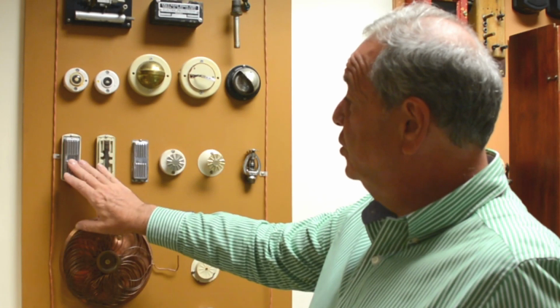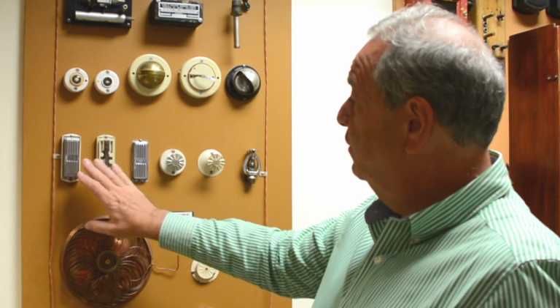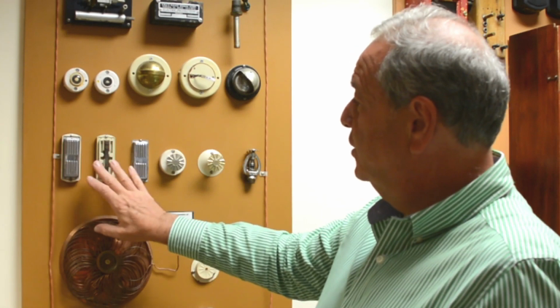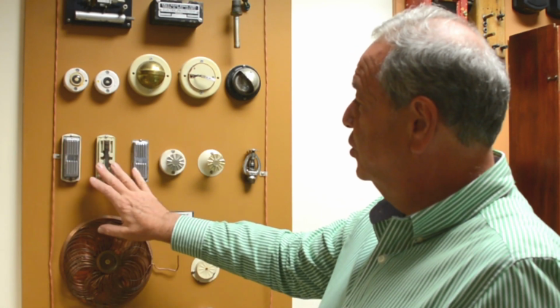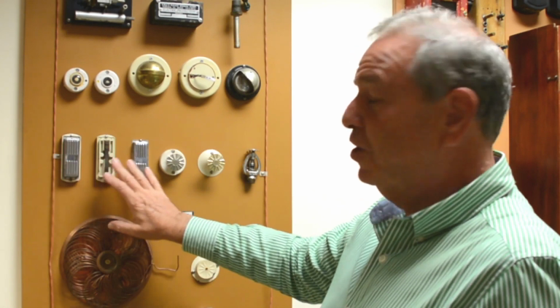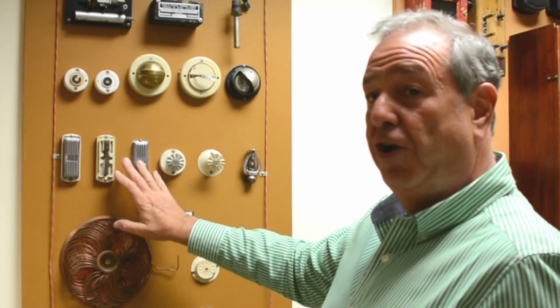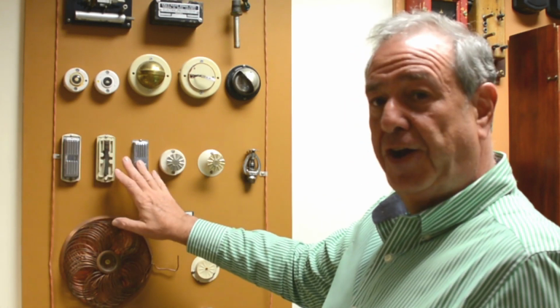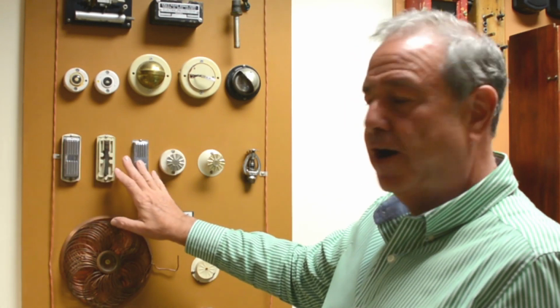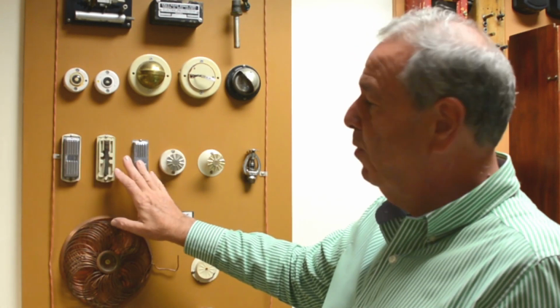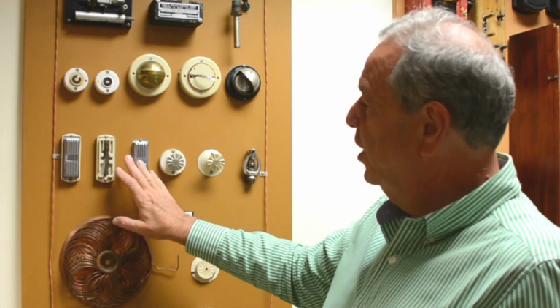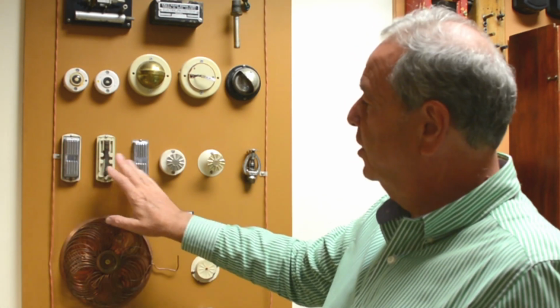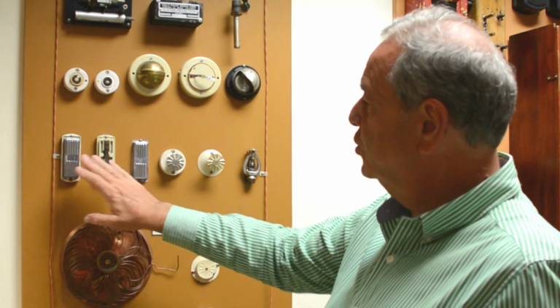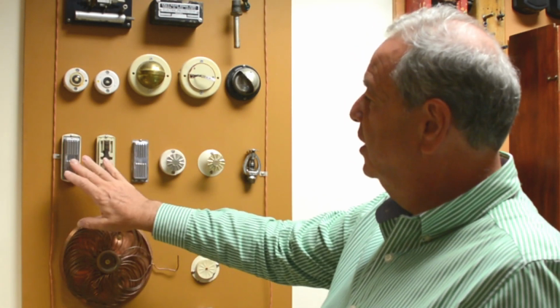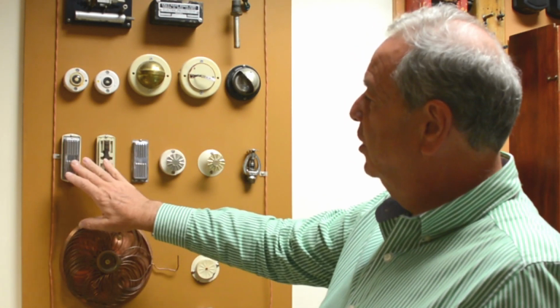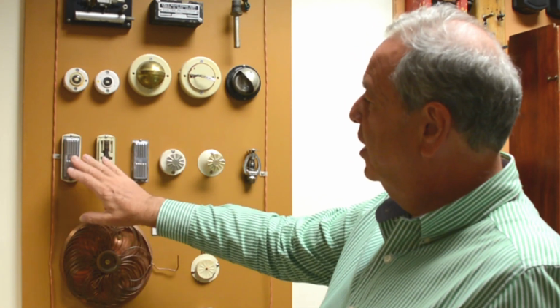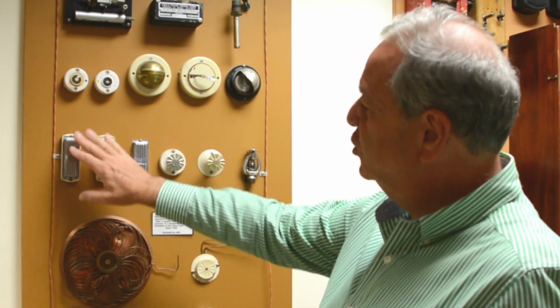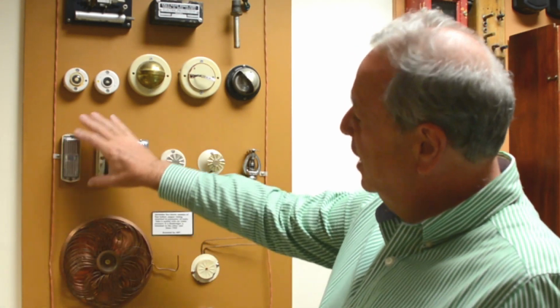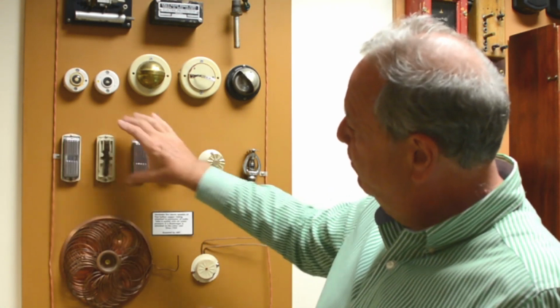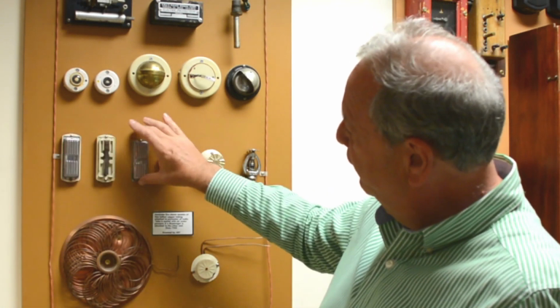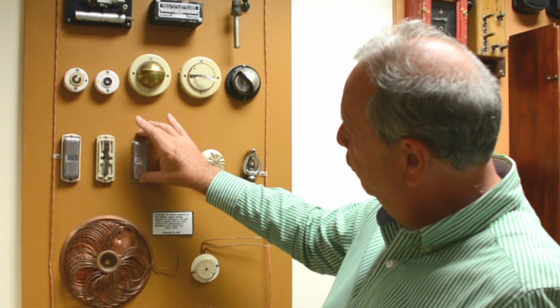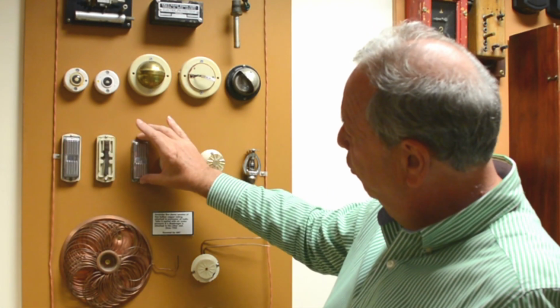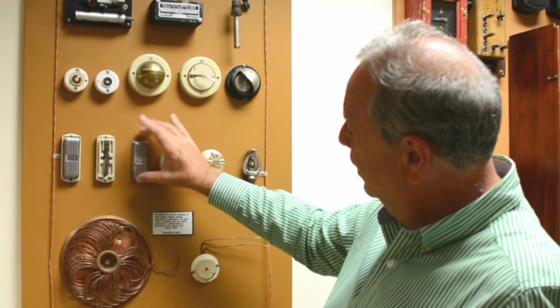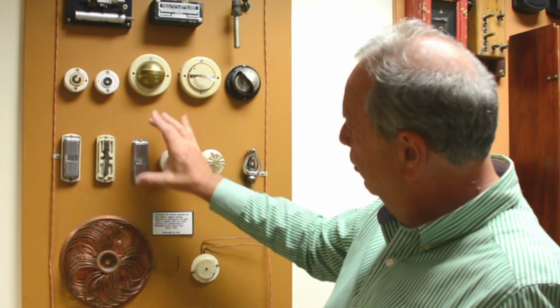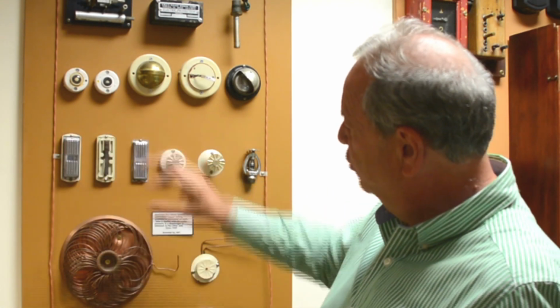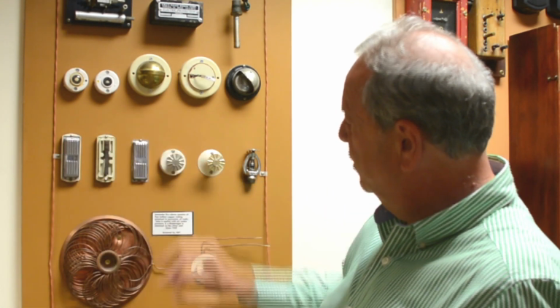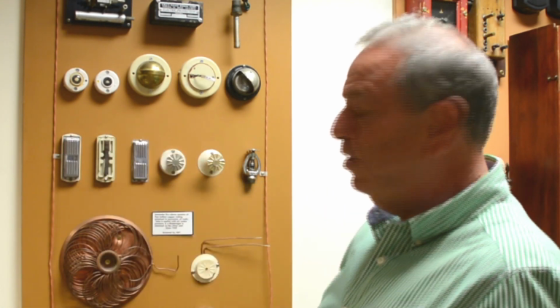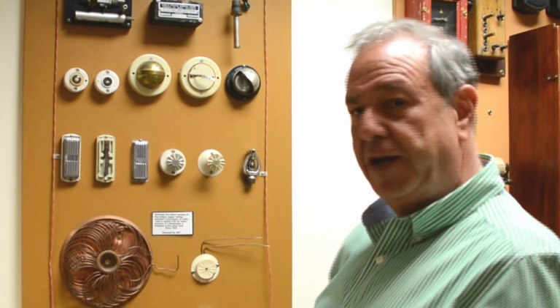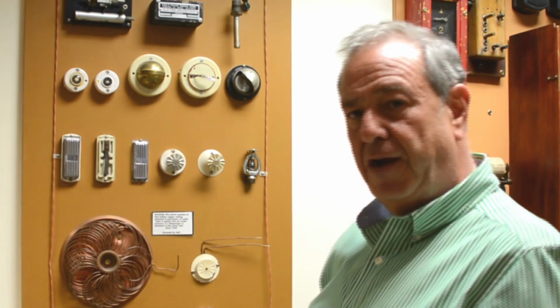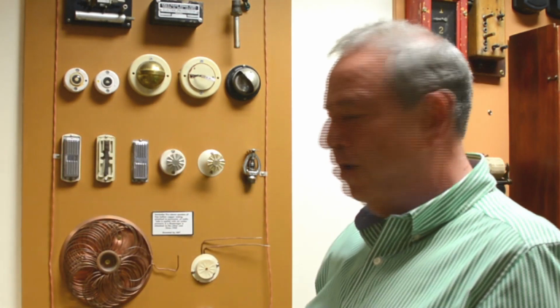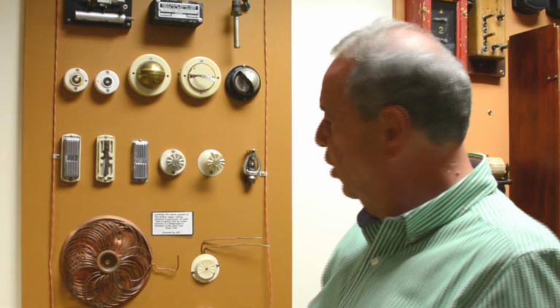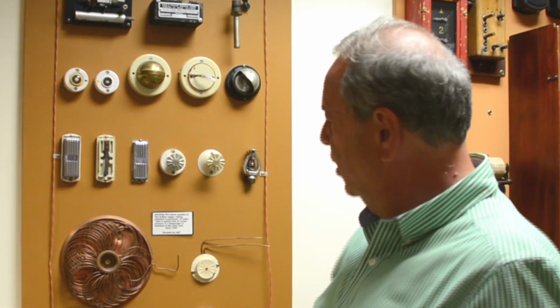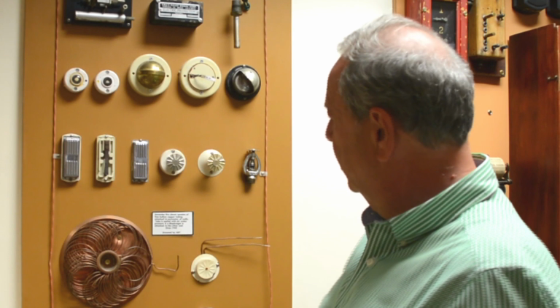These devices are called harmonicas. It's got its name because if you look at it, it looks somewhat like a harmonica.